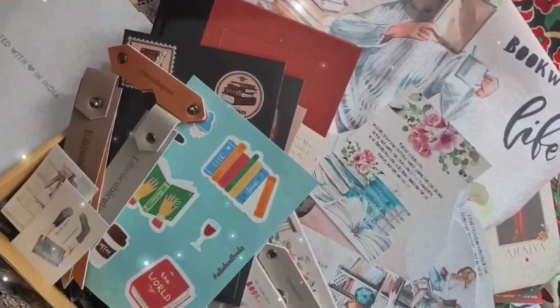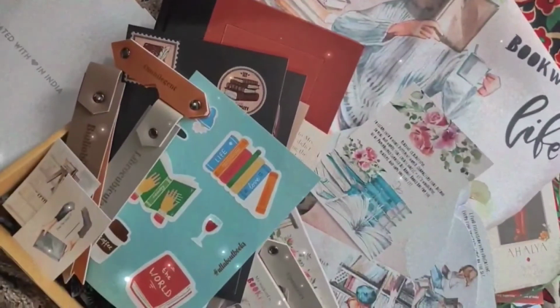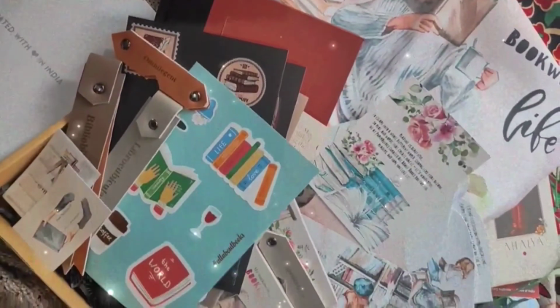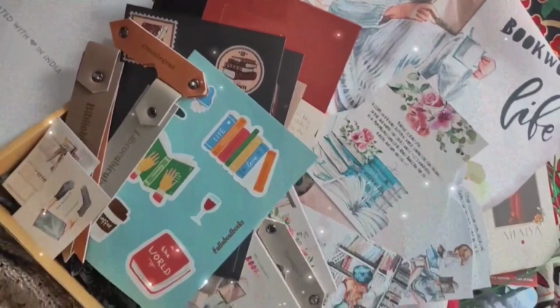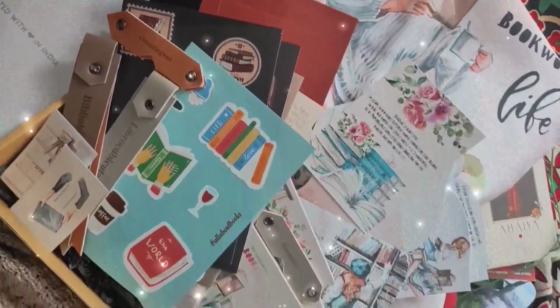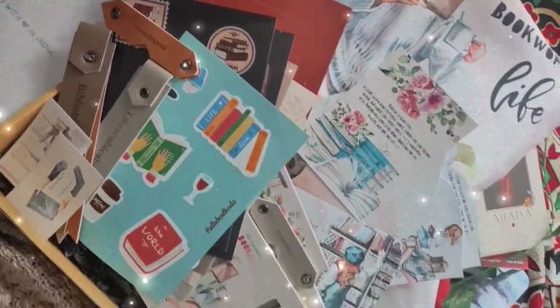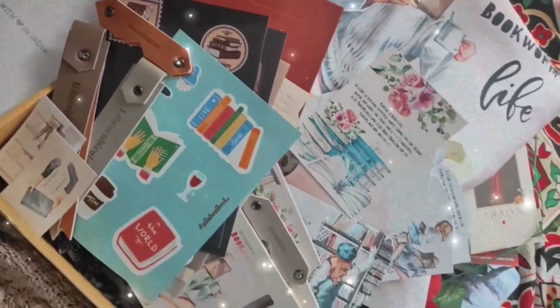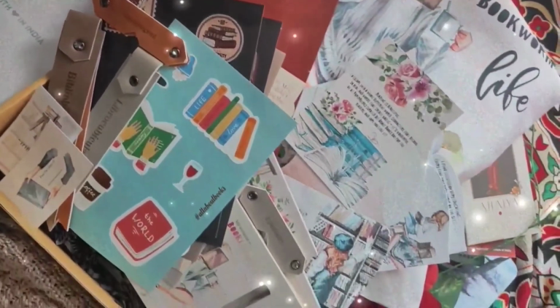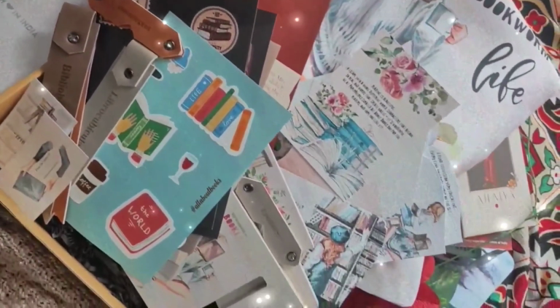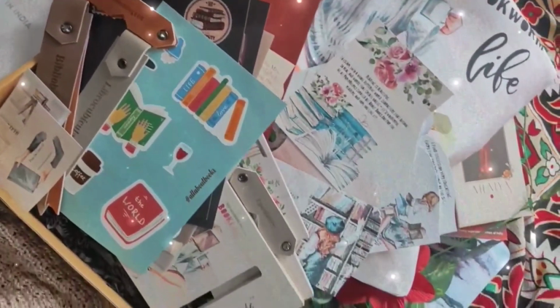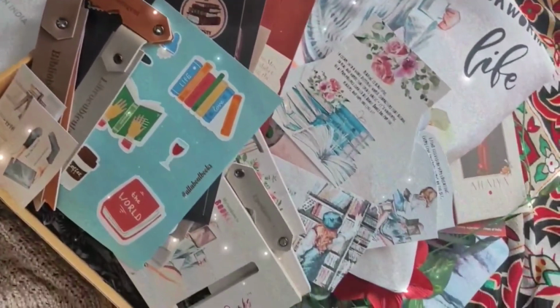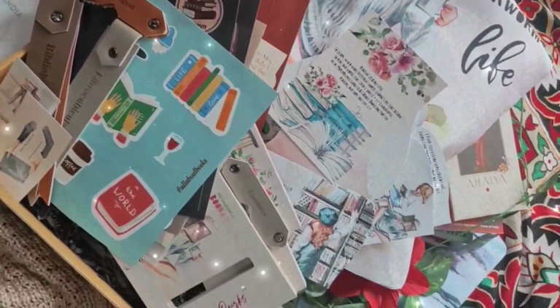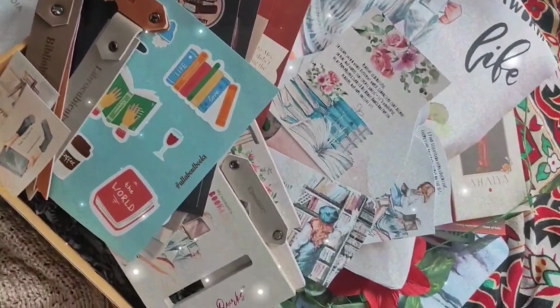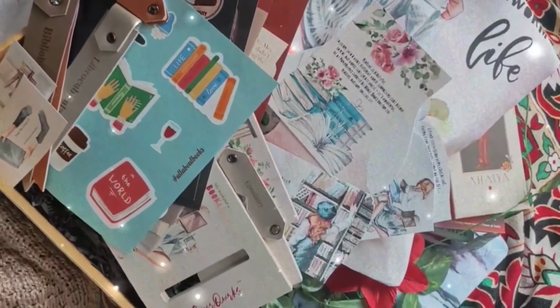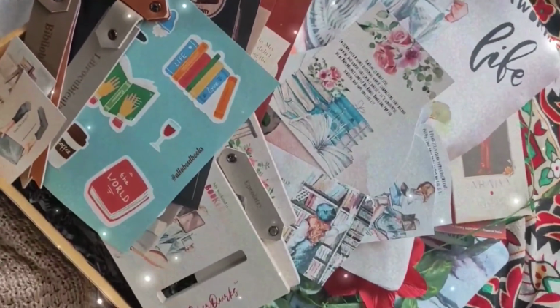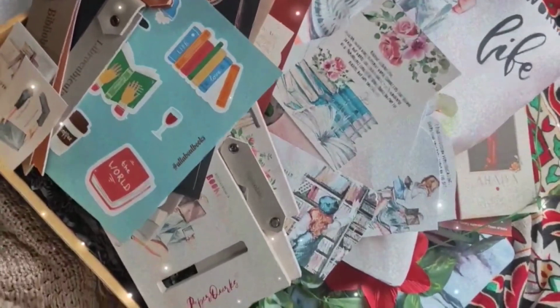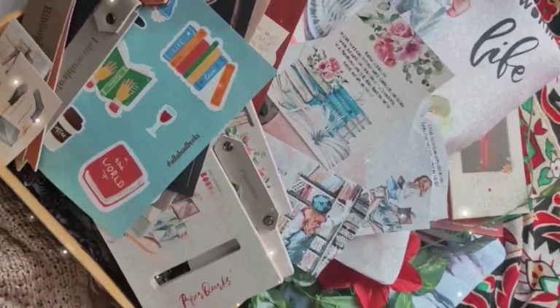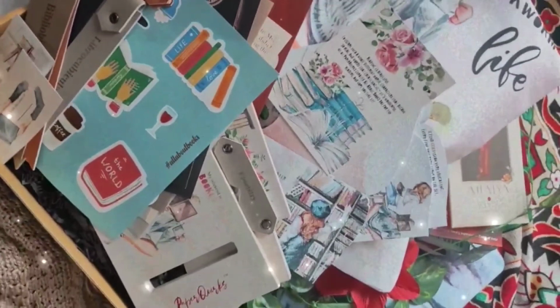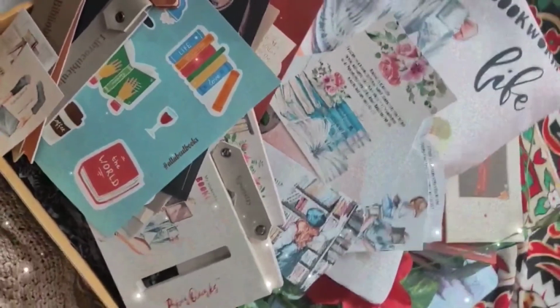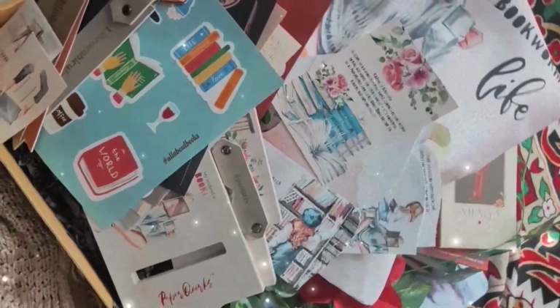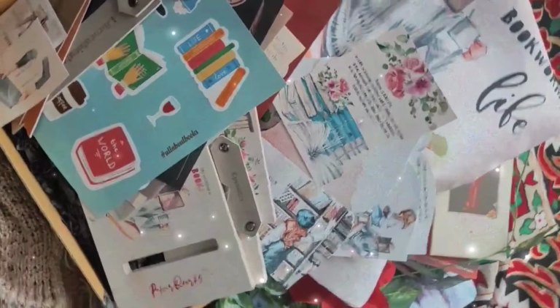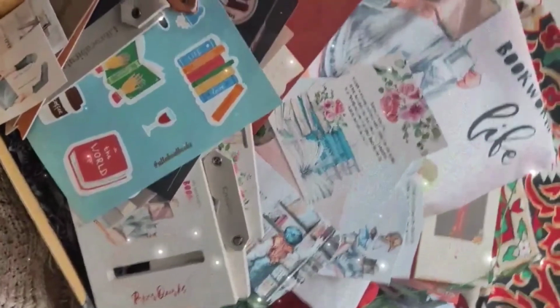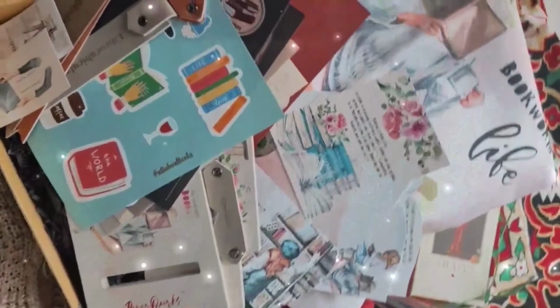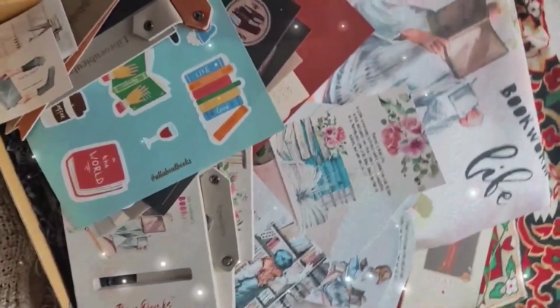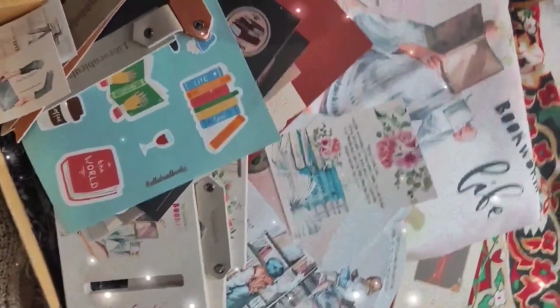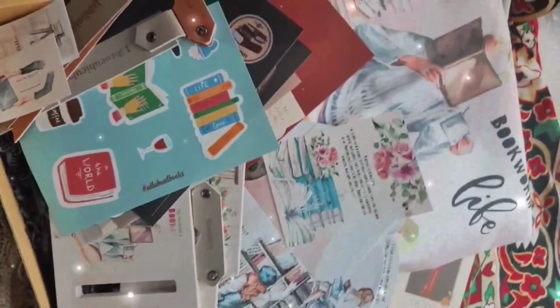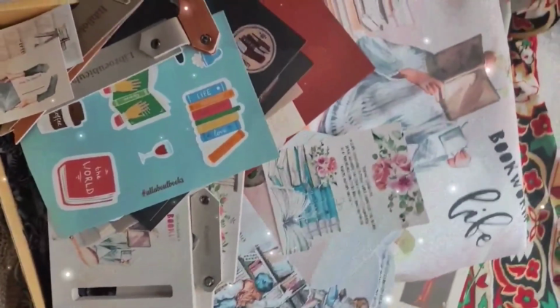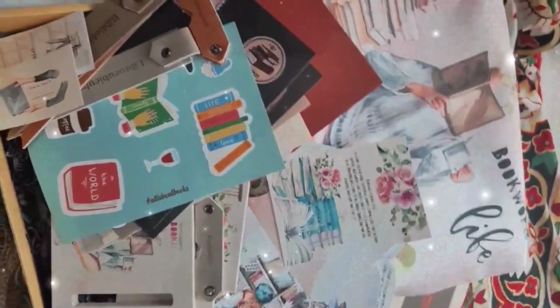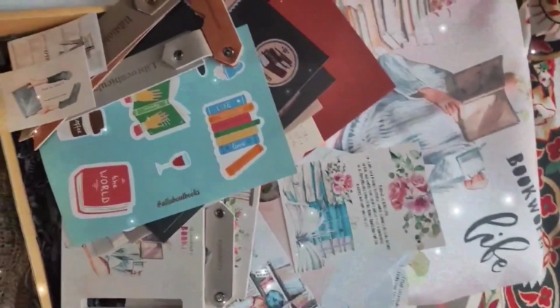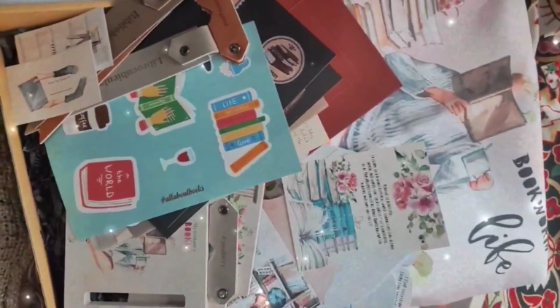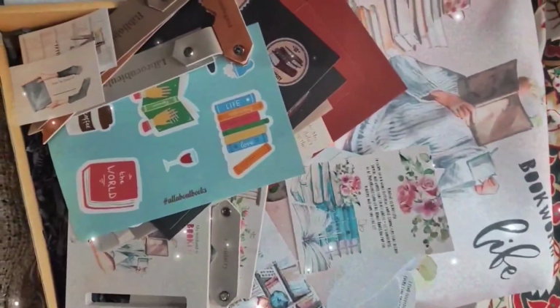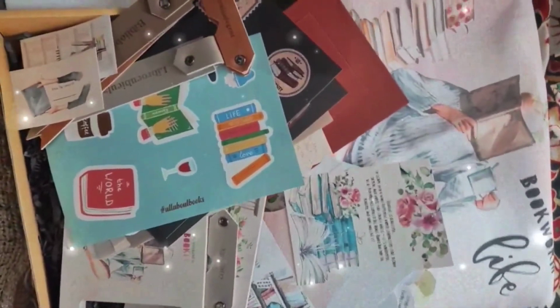Thank you so much for watching. If you missed this box, don't forget to get your April box because it's going to be even better — thank you!